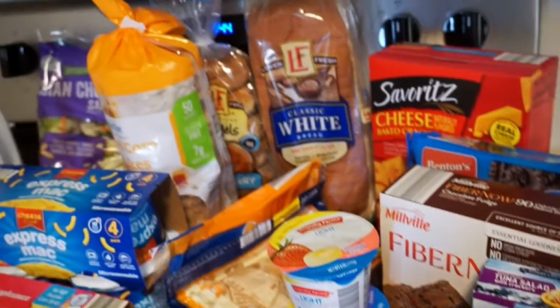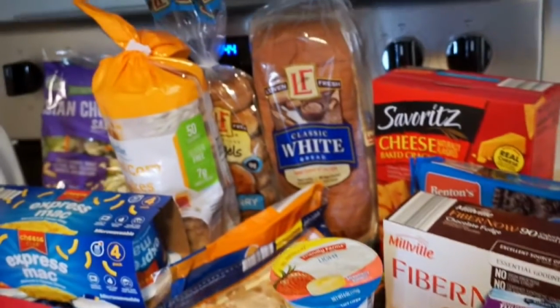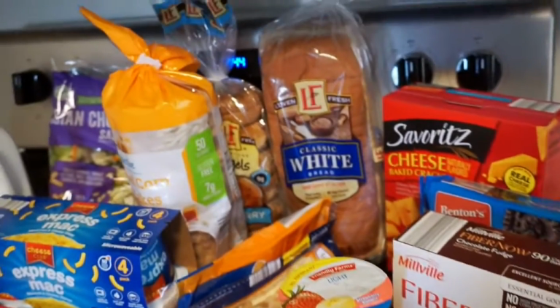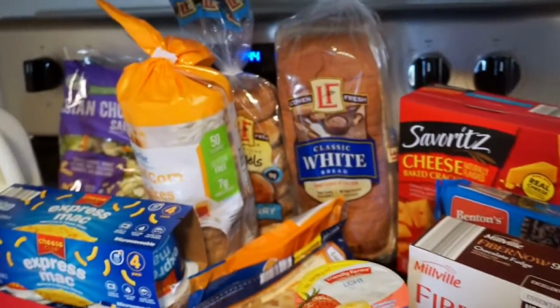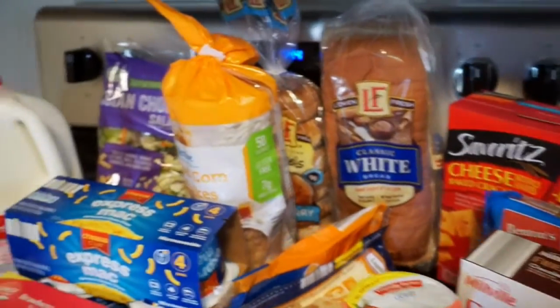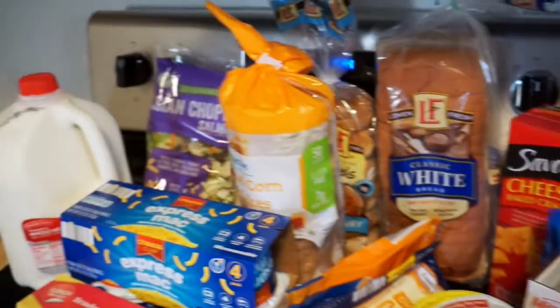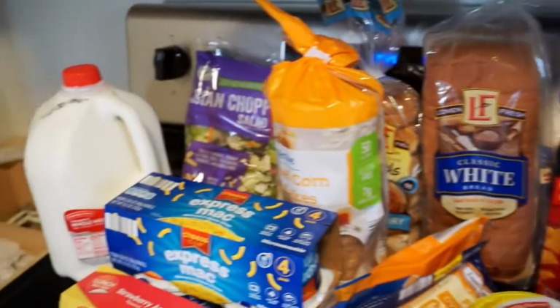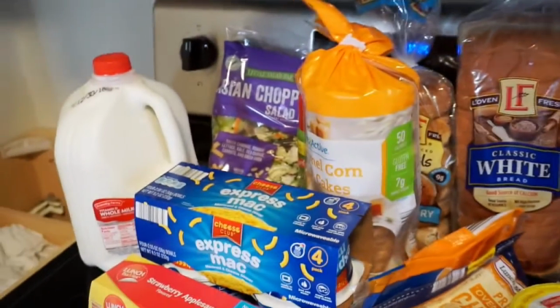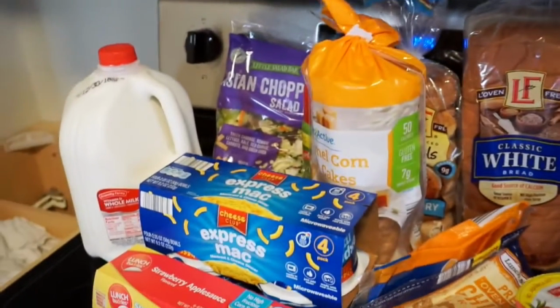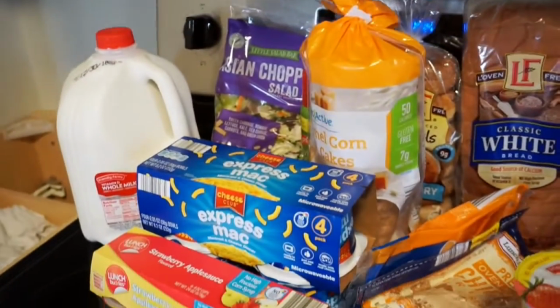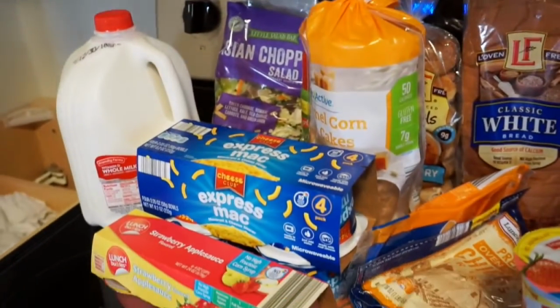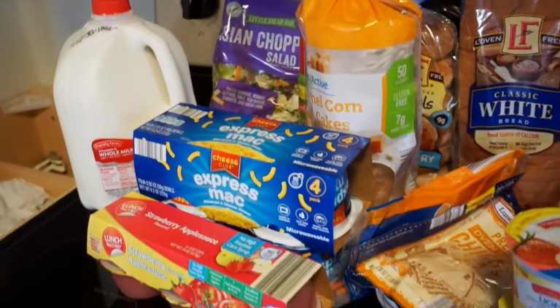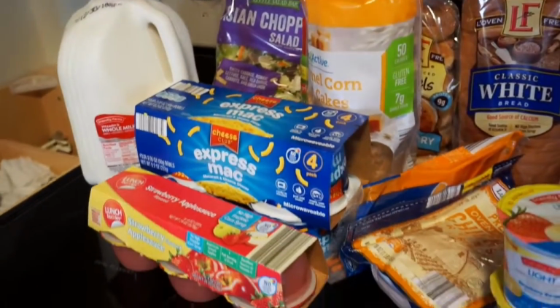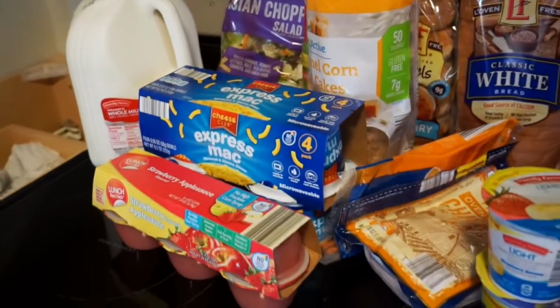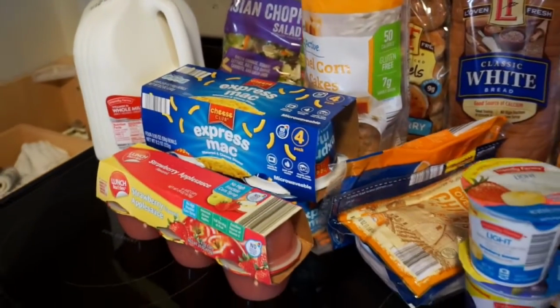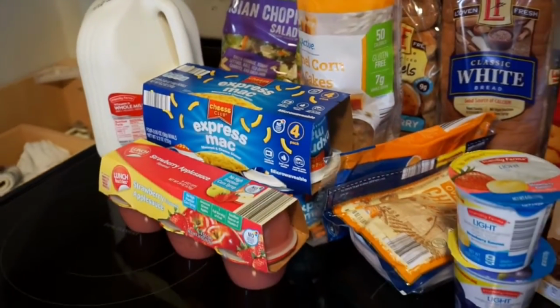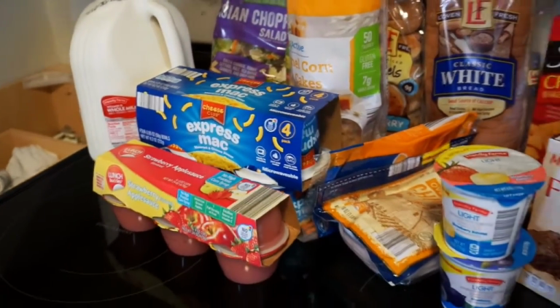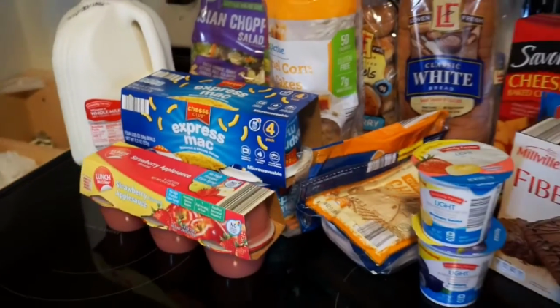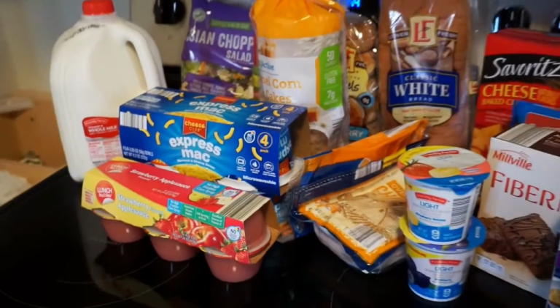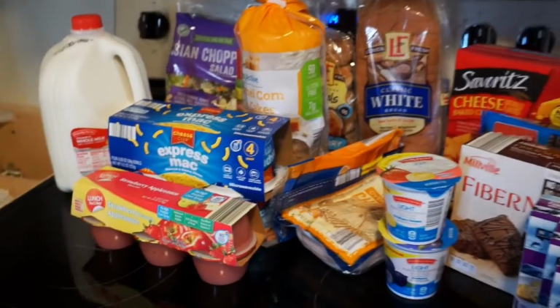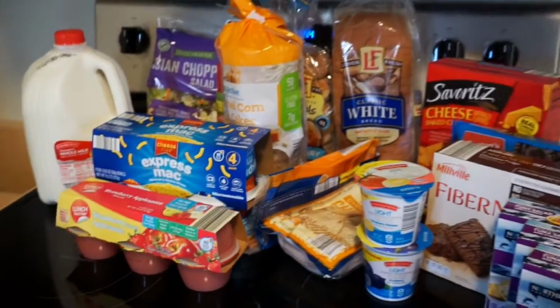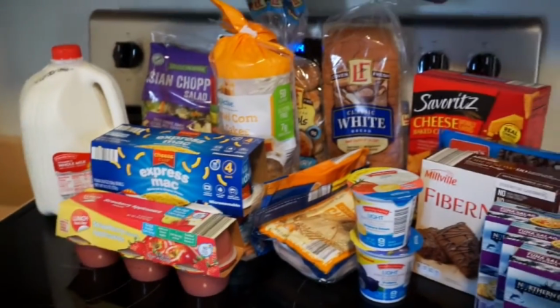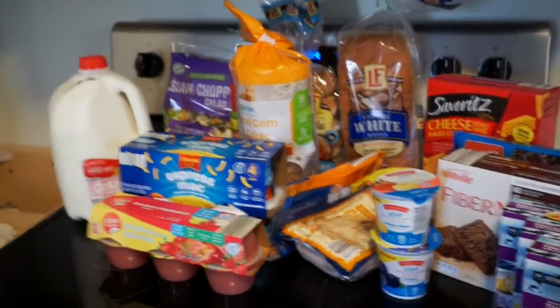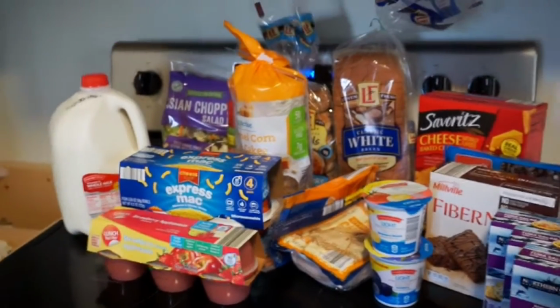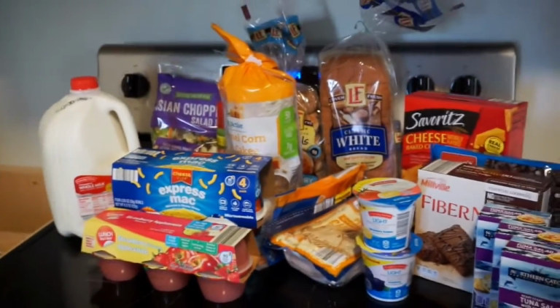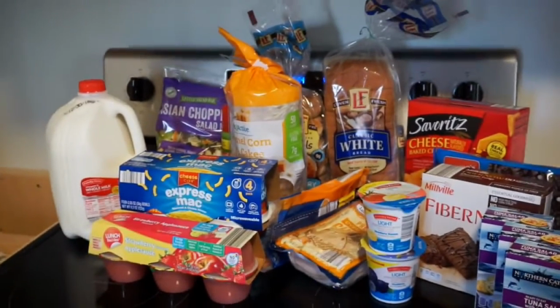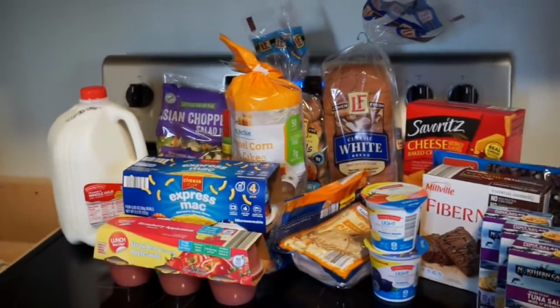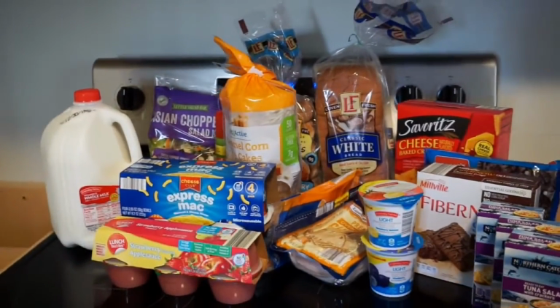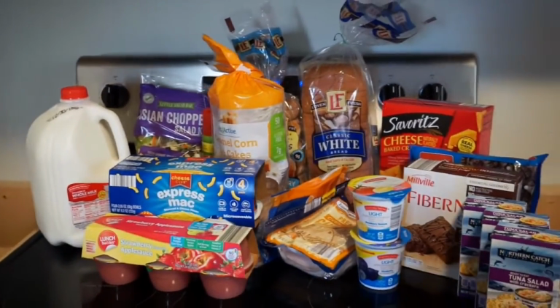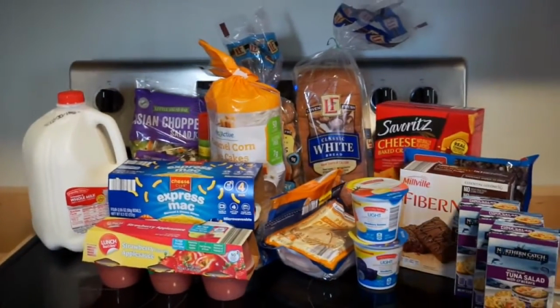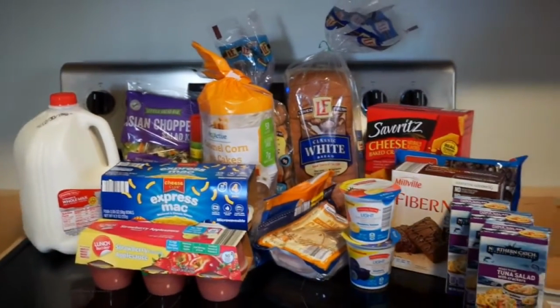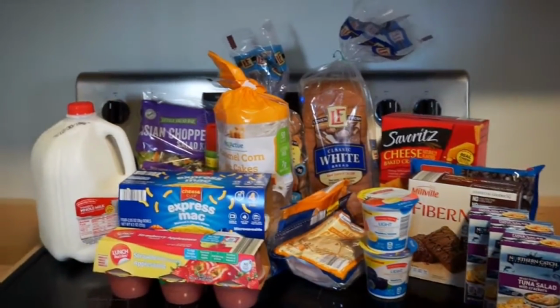Hi everyone, welcome to my channel. Today I'll be showing you all the groceries I got from Aldi's for under $27.